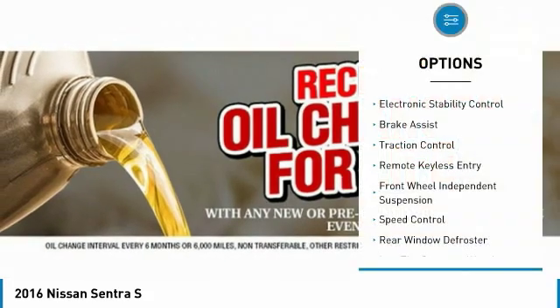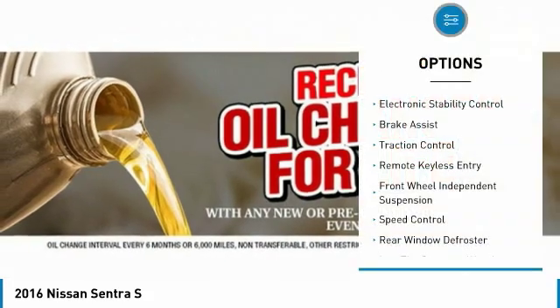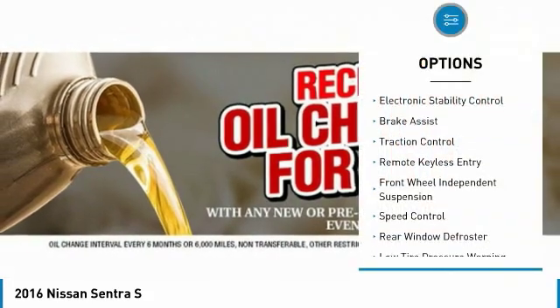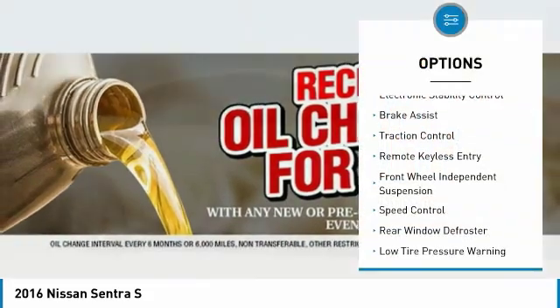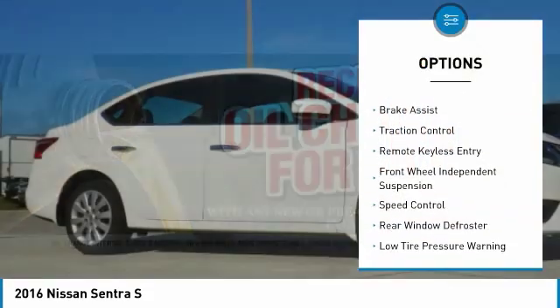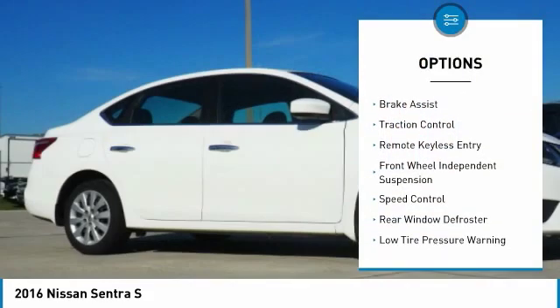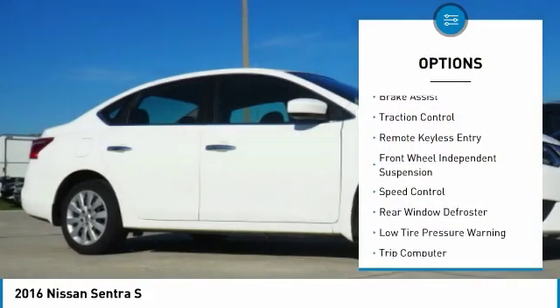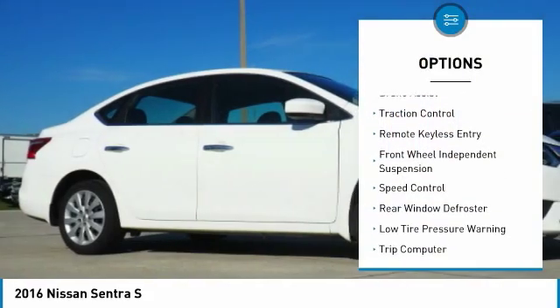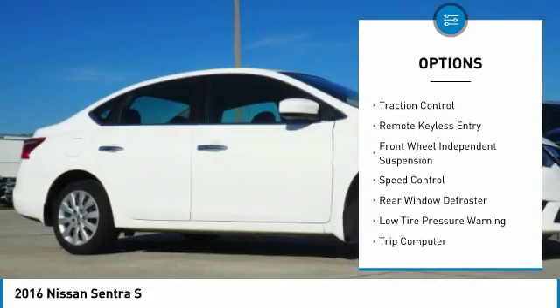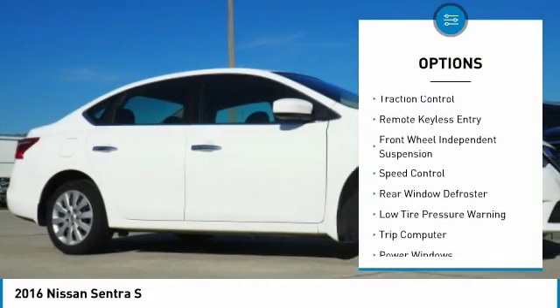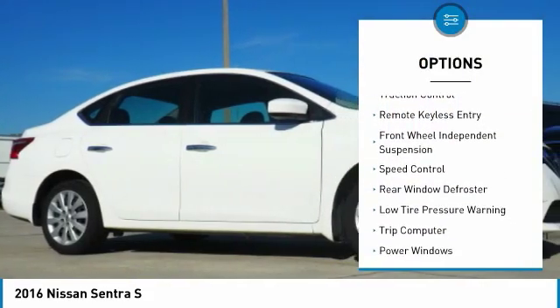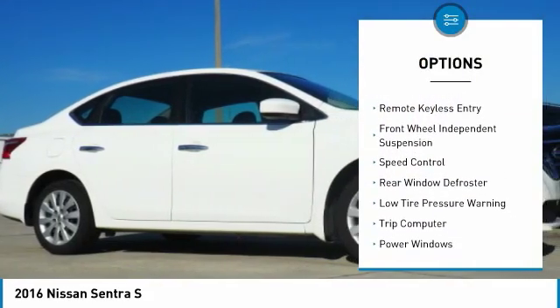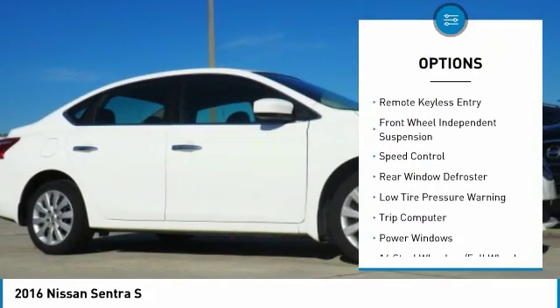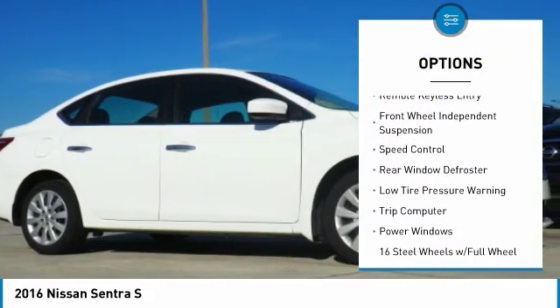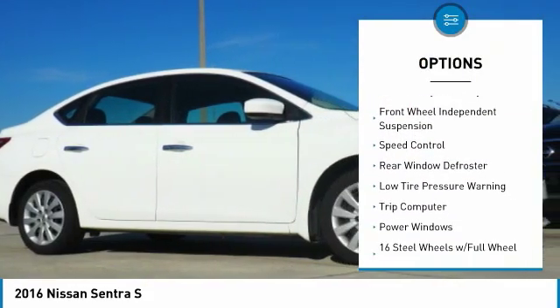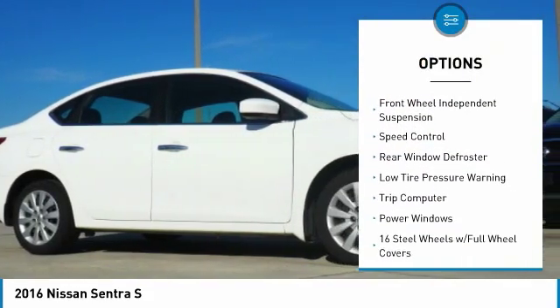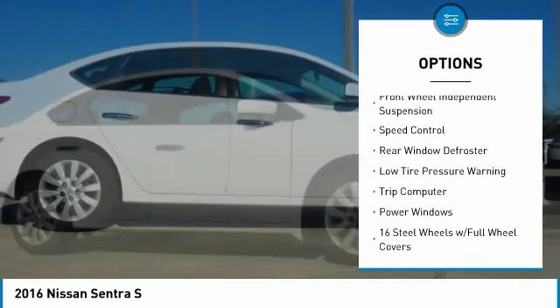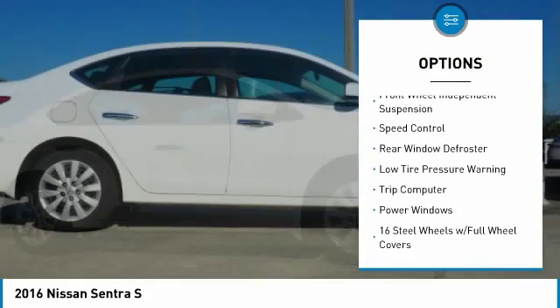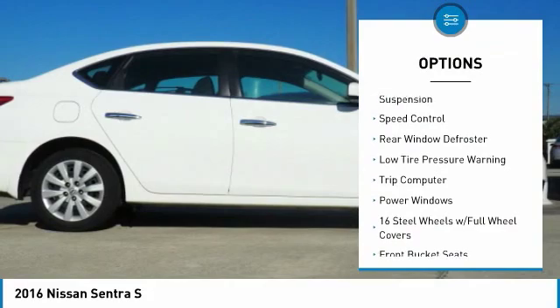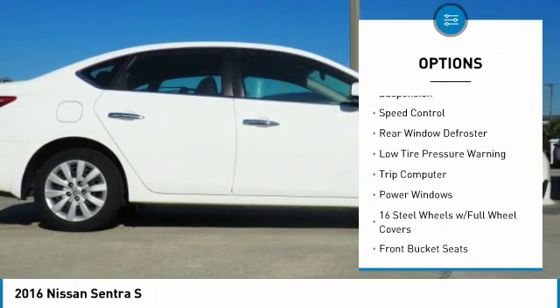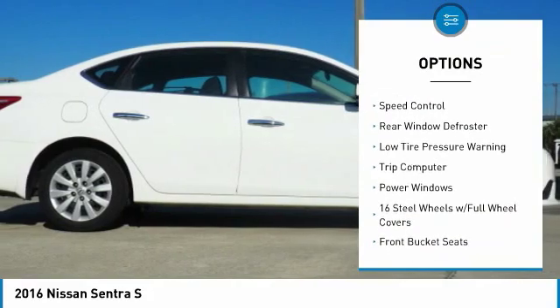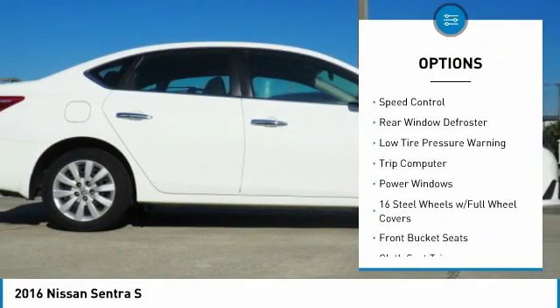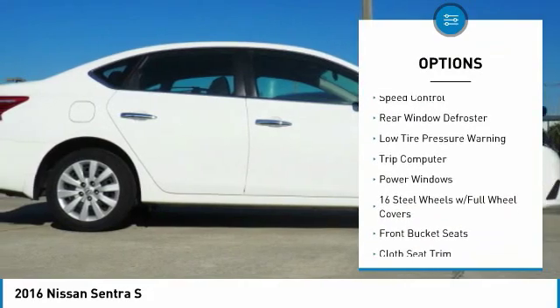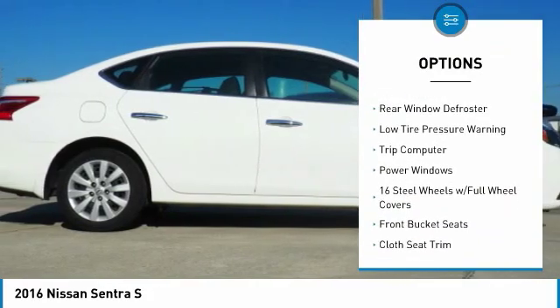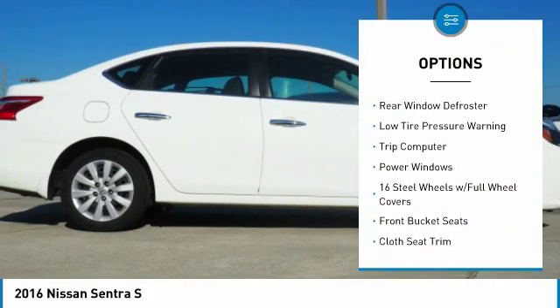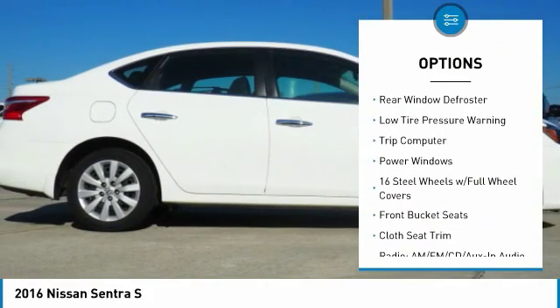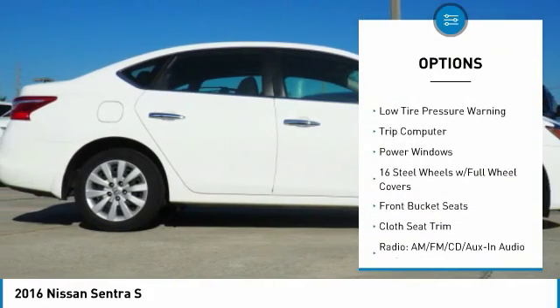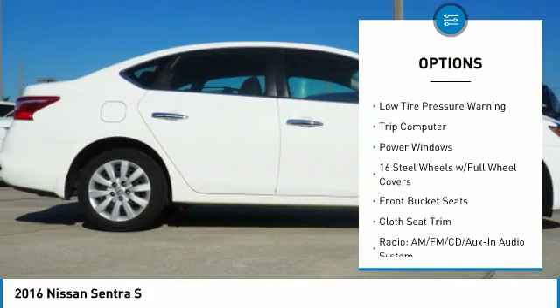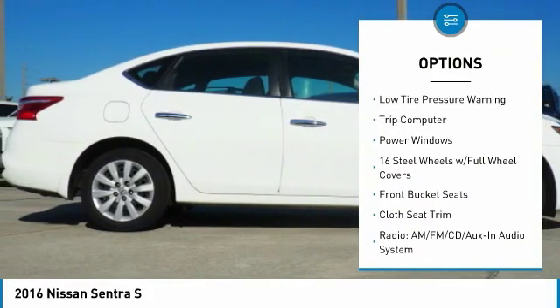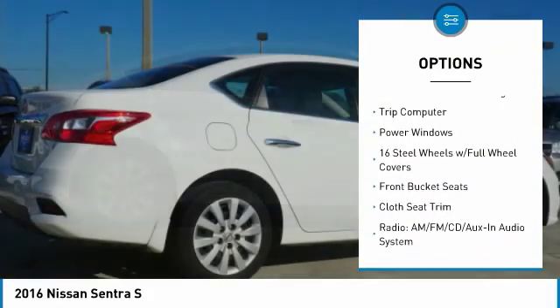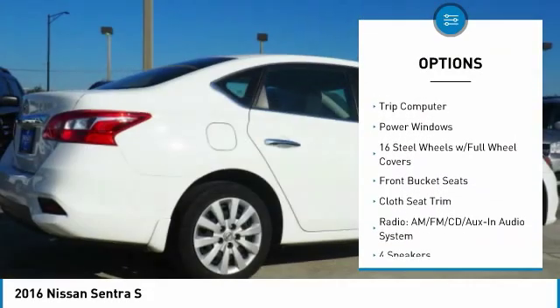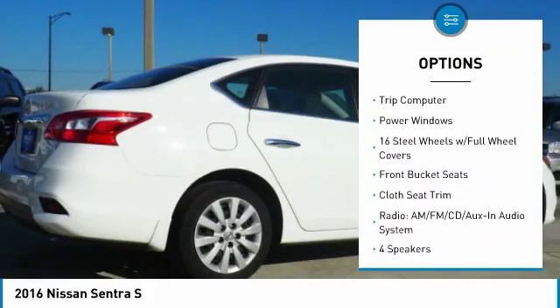Electronic stability control, brake assist, traction control, remote keyless entry, front wheel independent suspension.